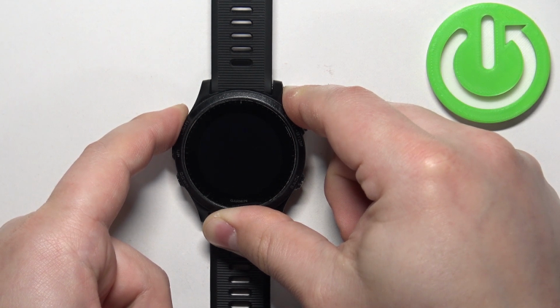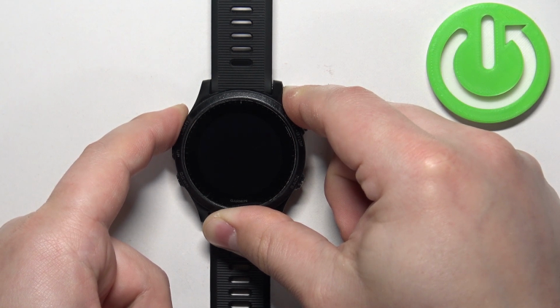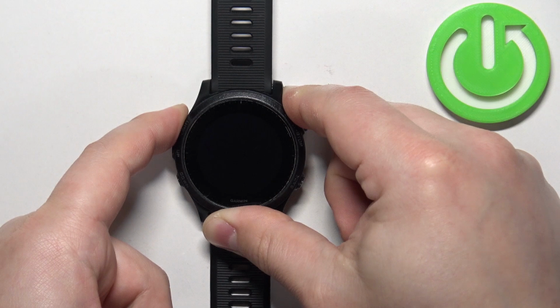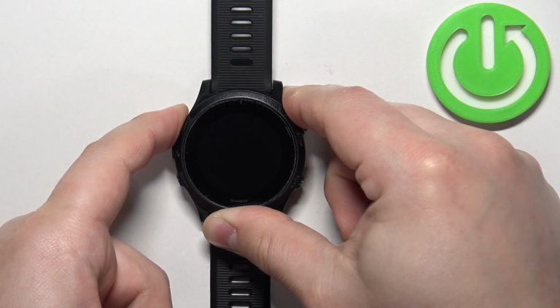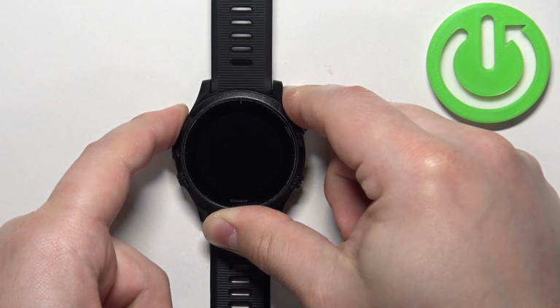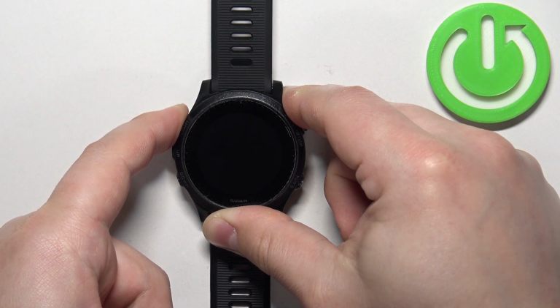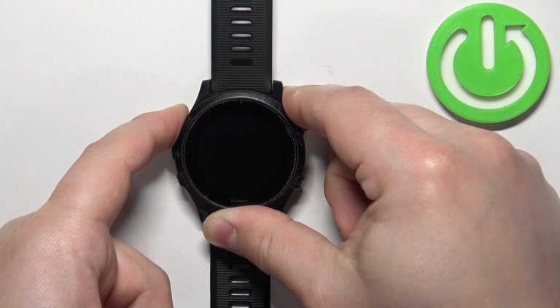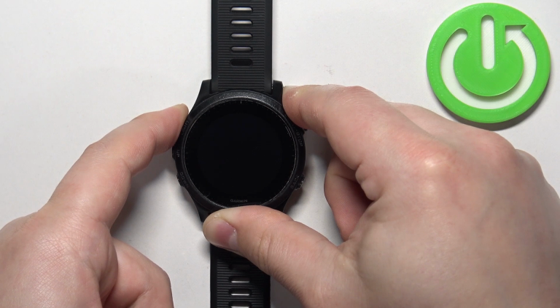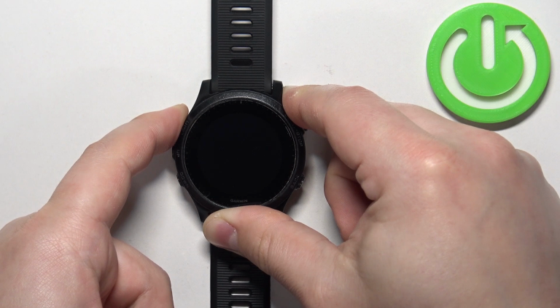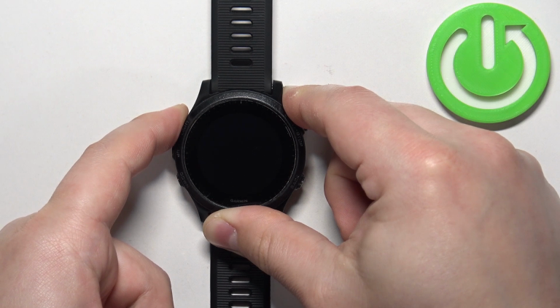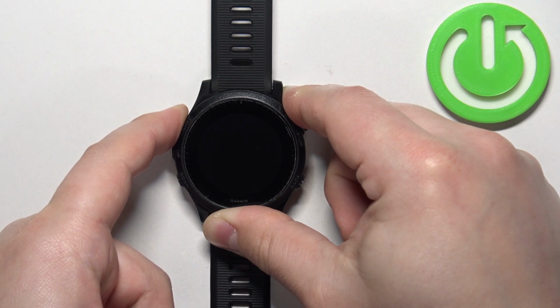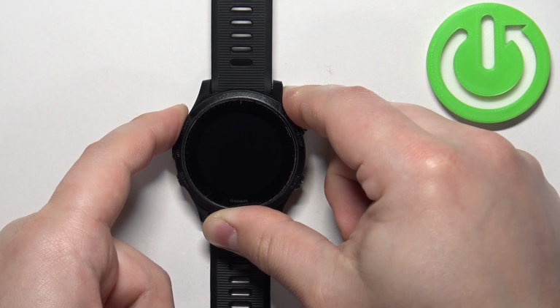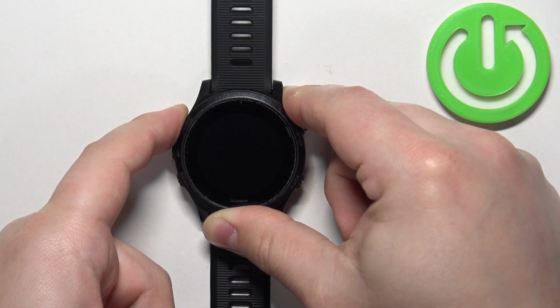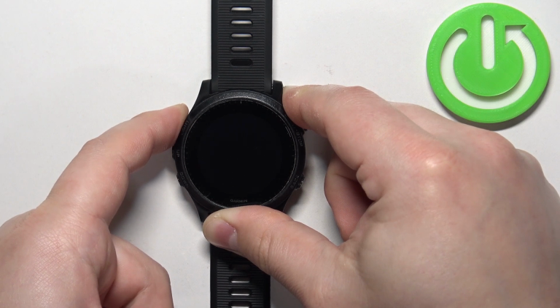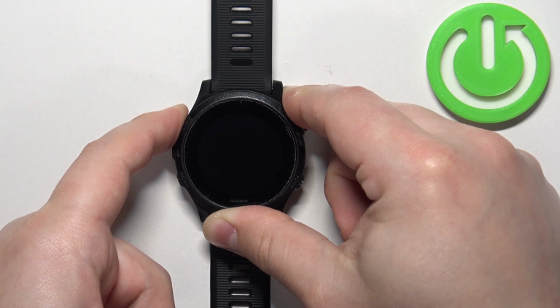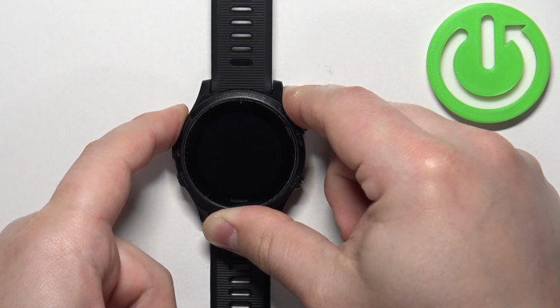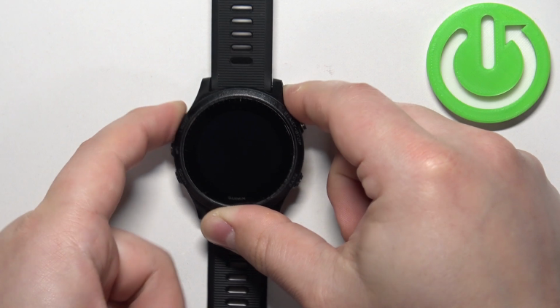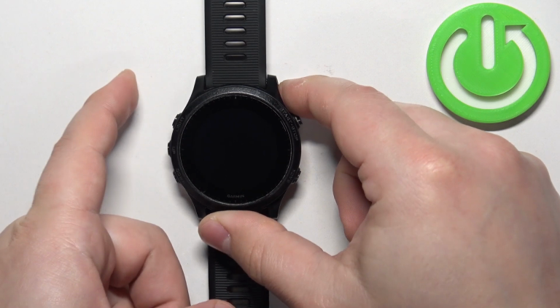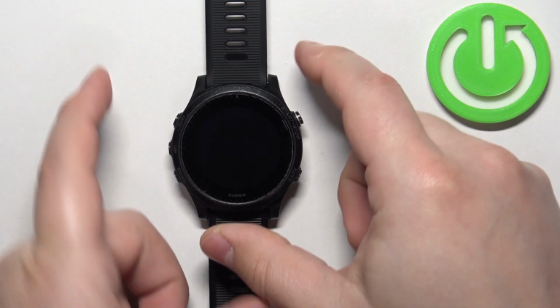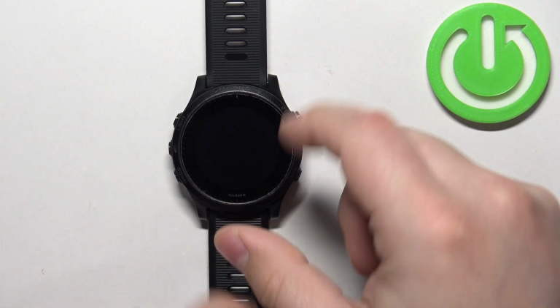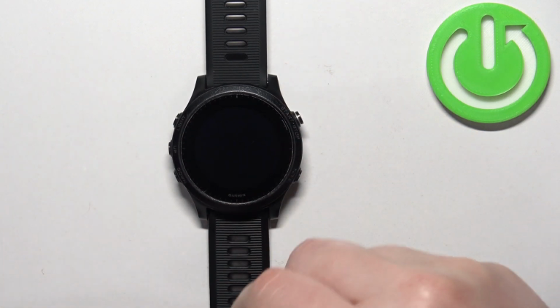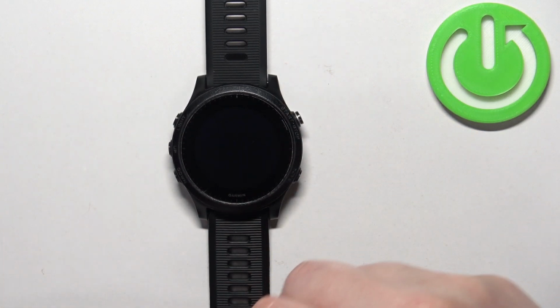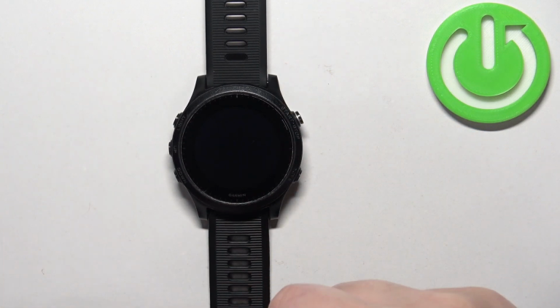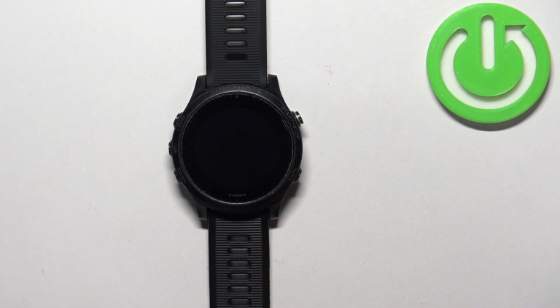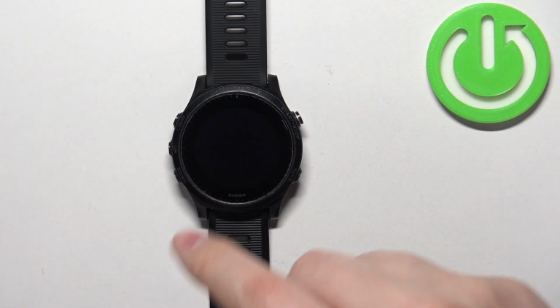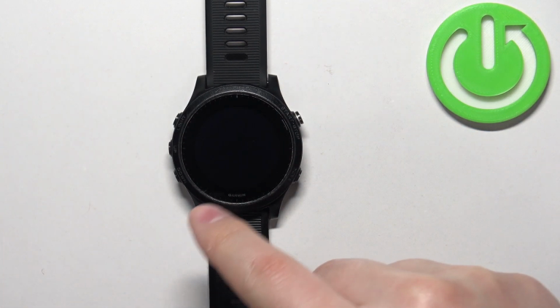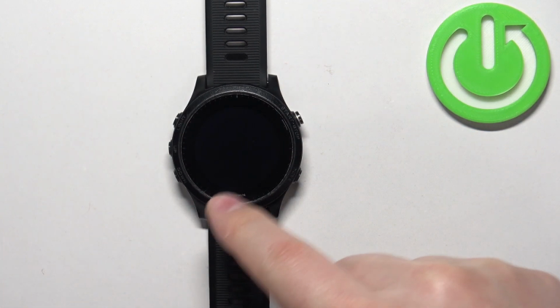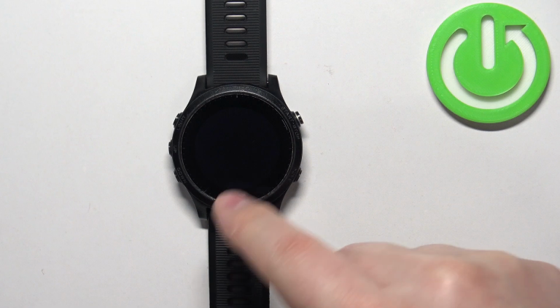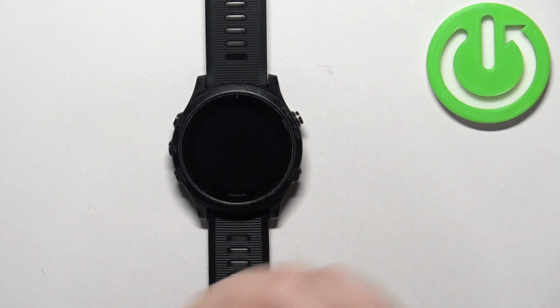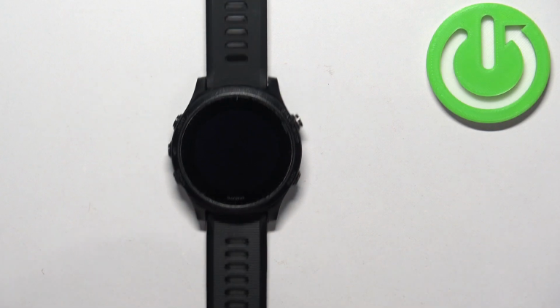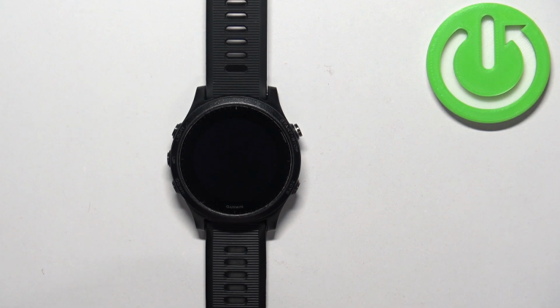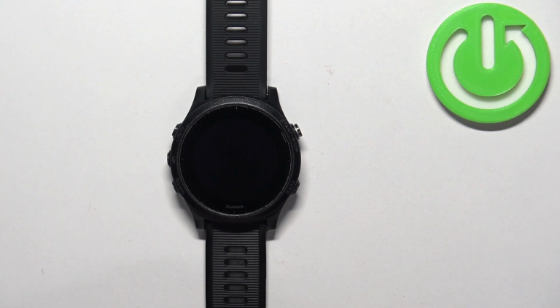After the screen turns off, keep holding the button for a couple of seconds more and then you can release it. At this point your watch should be turned off.